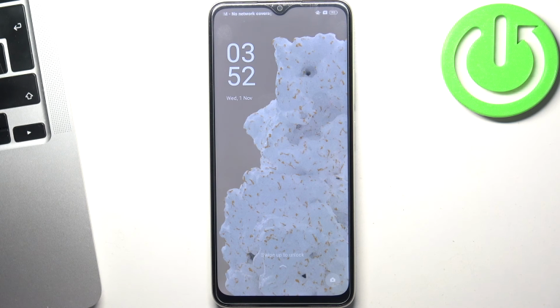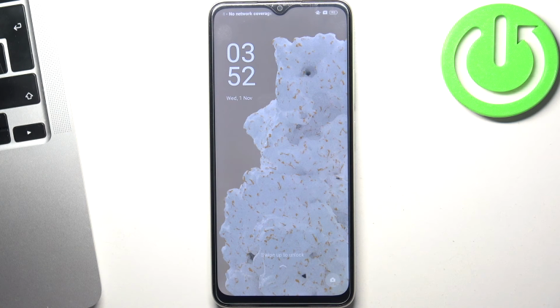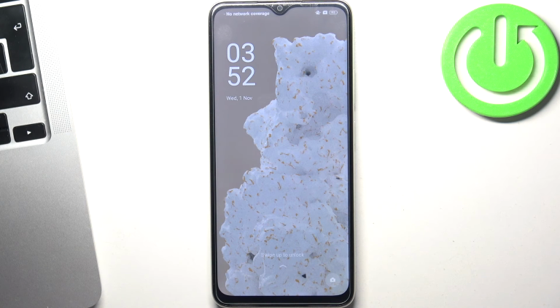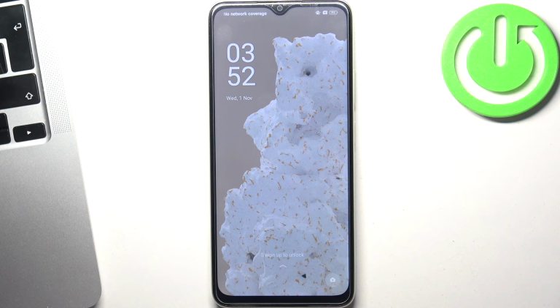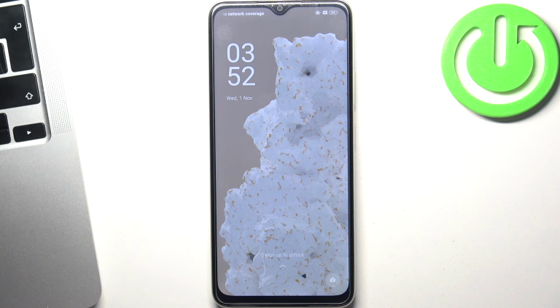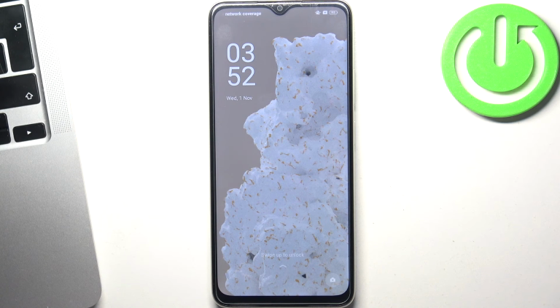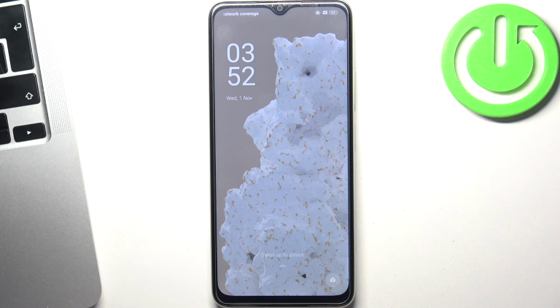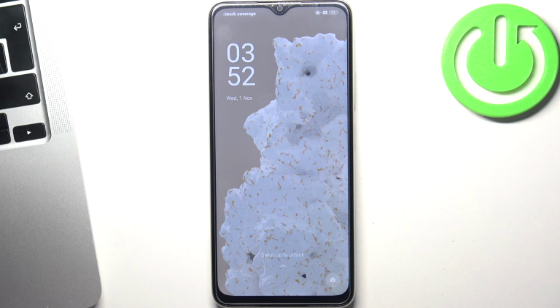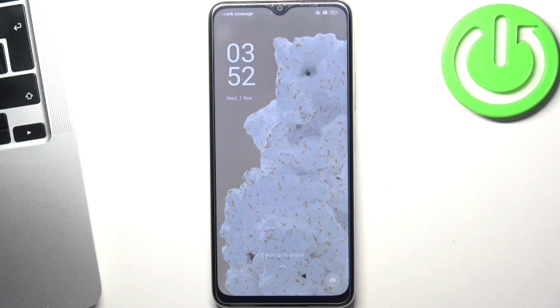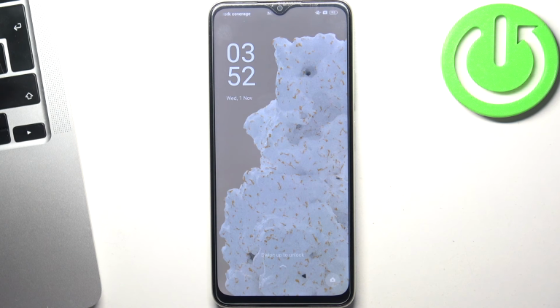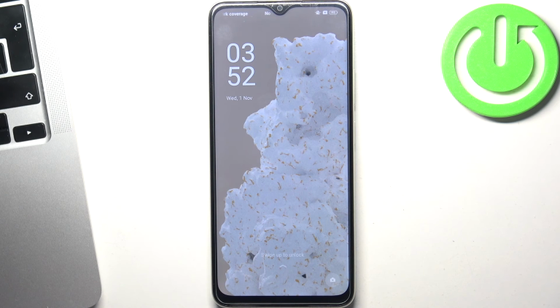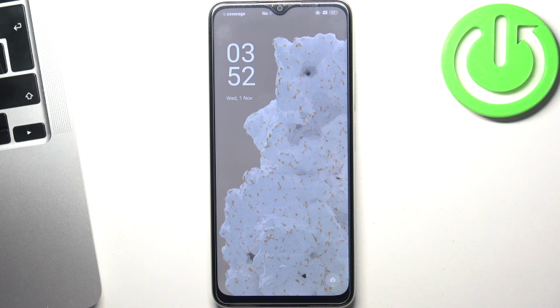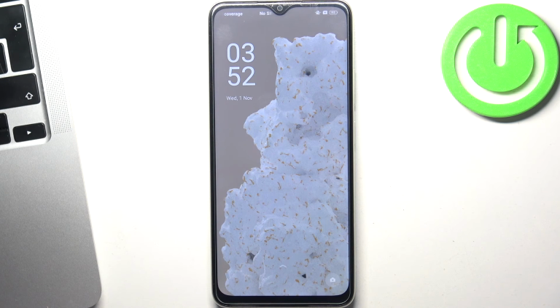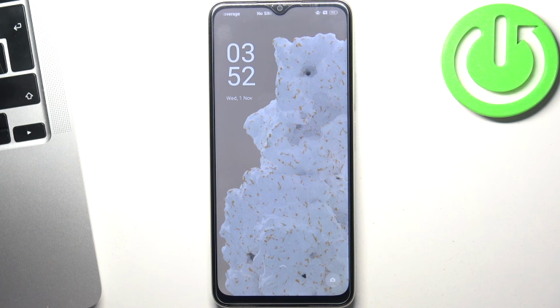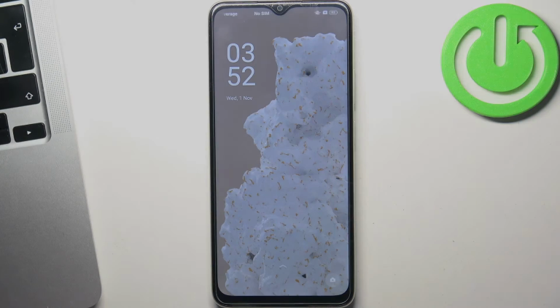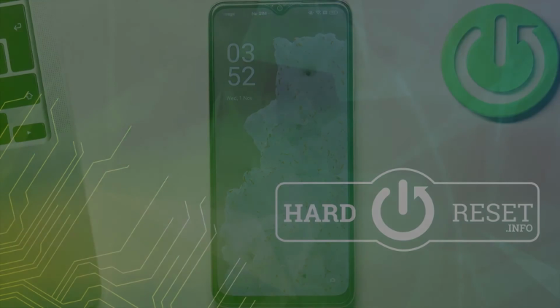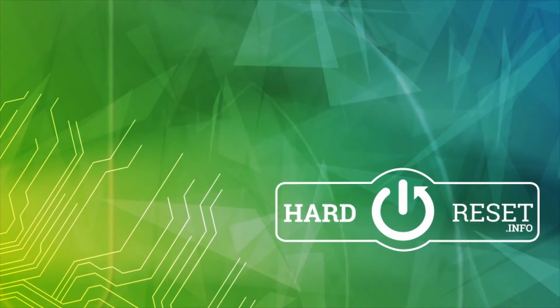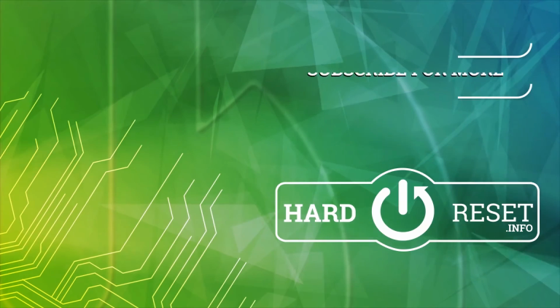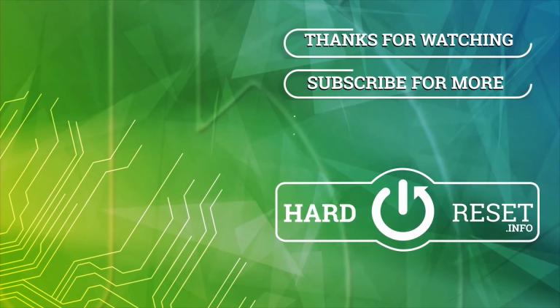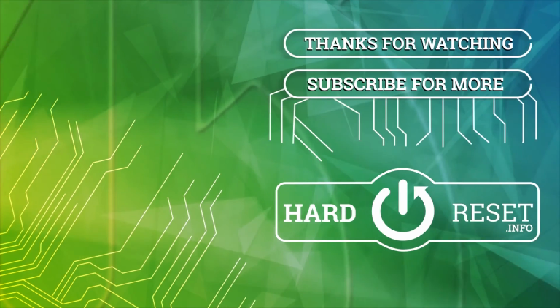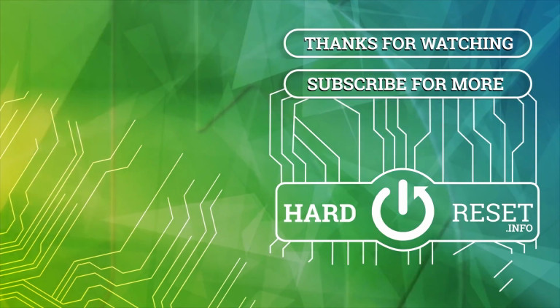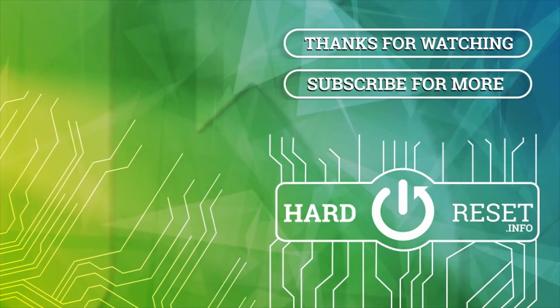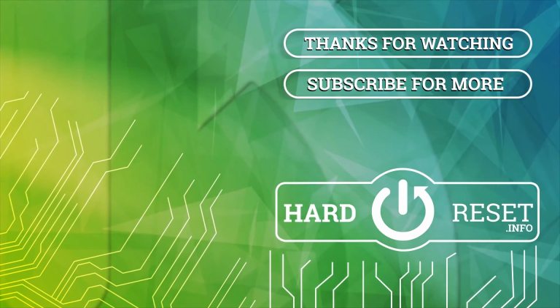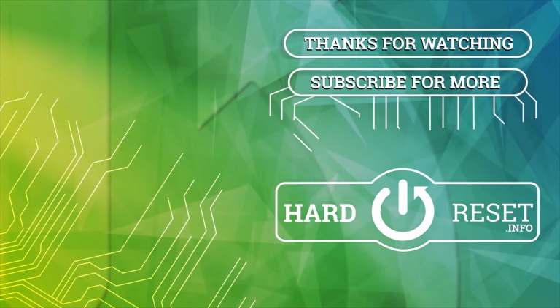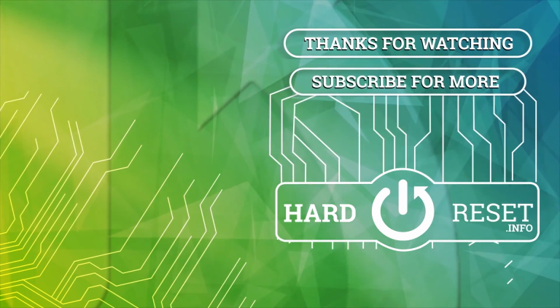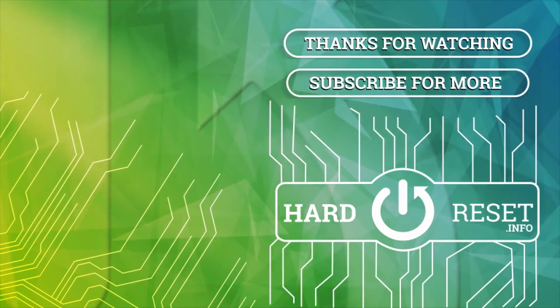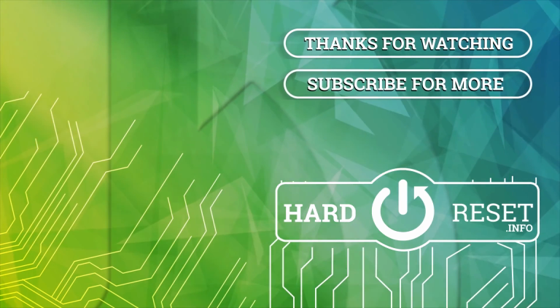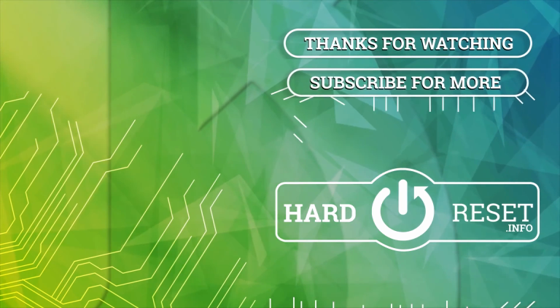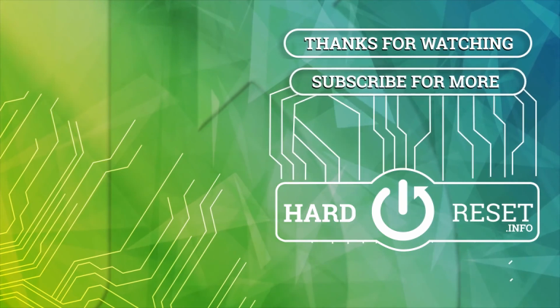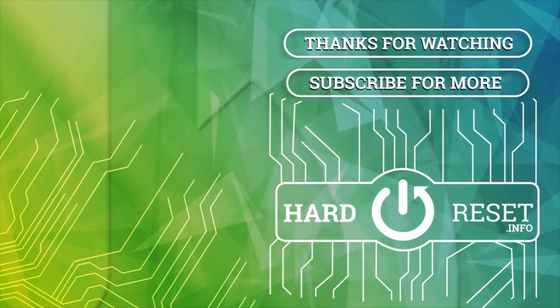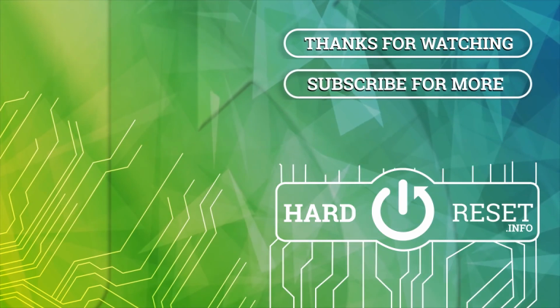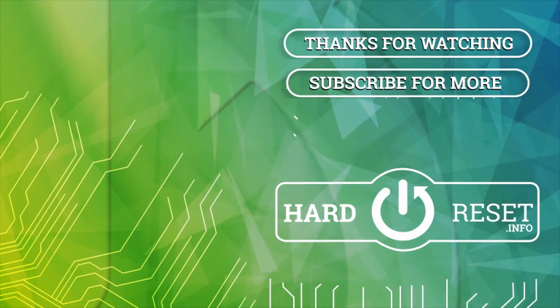Okay, that's it. Thanks for watching, like this video, and bye!